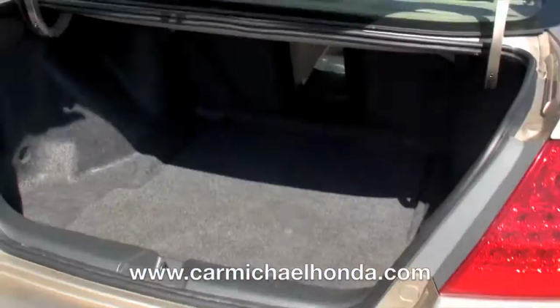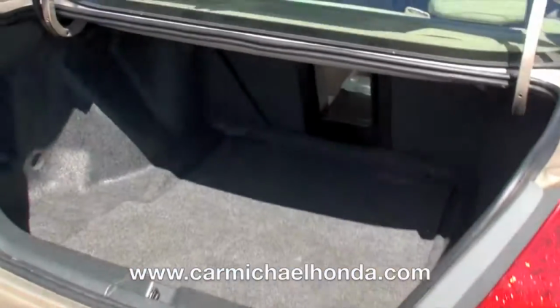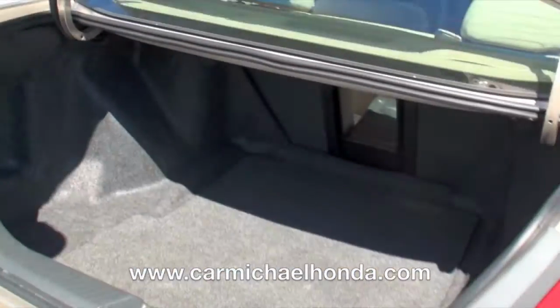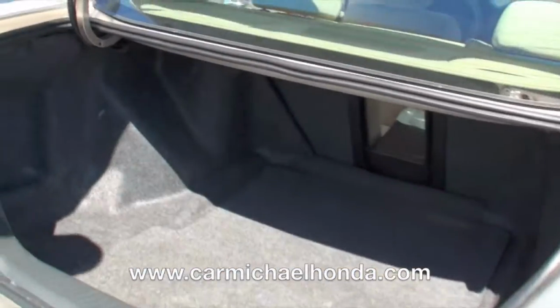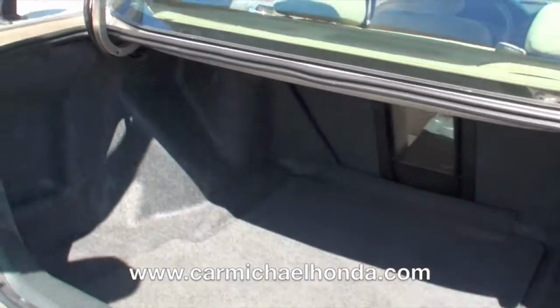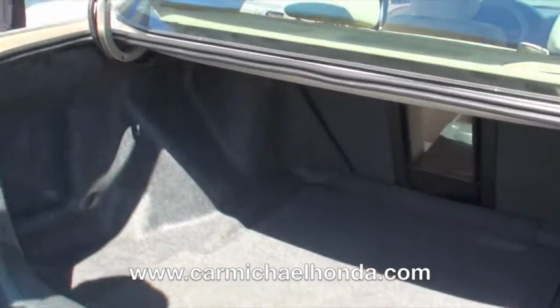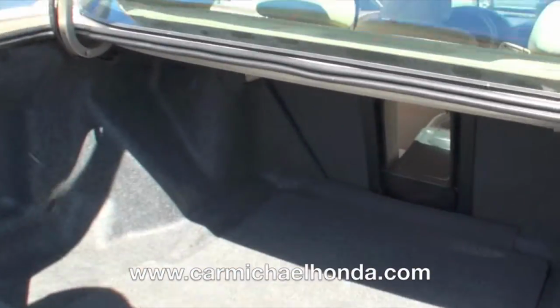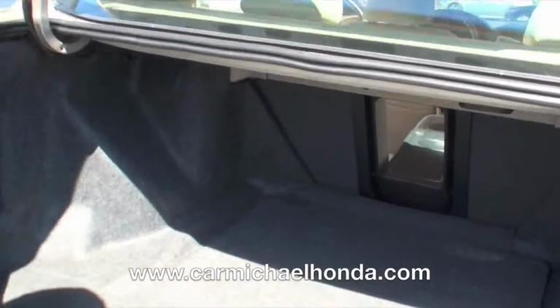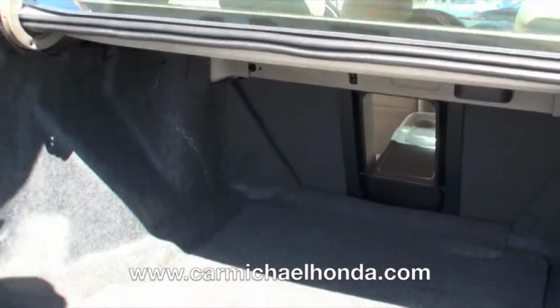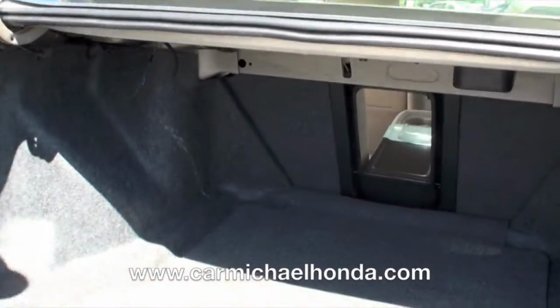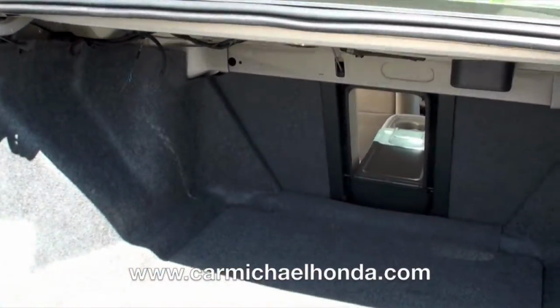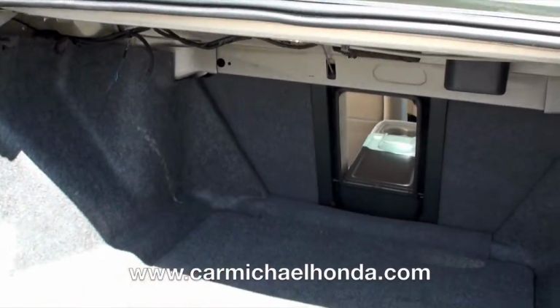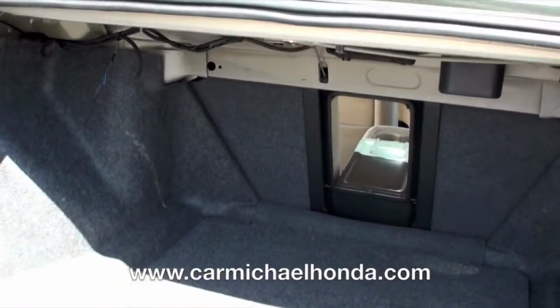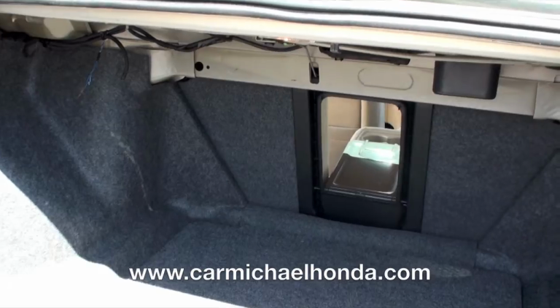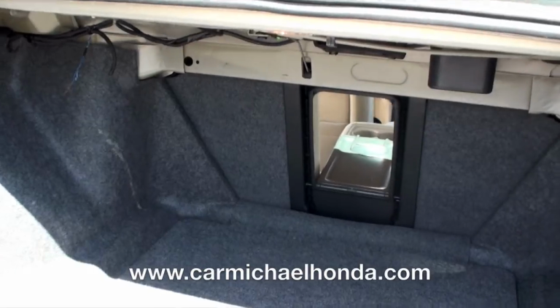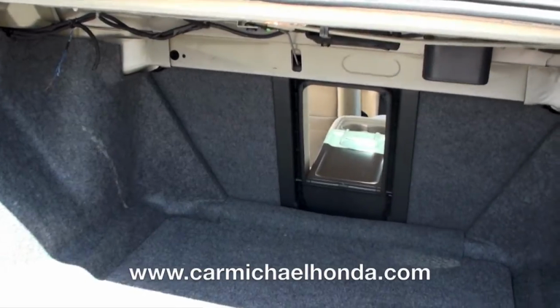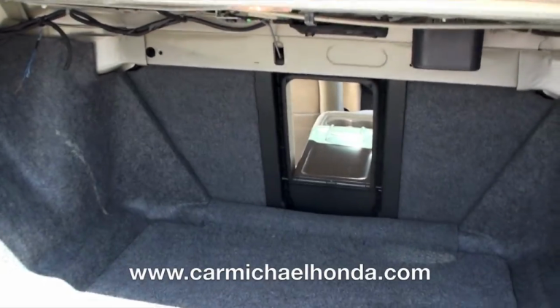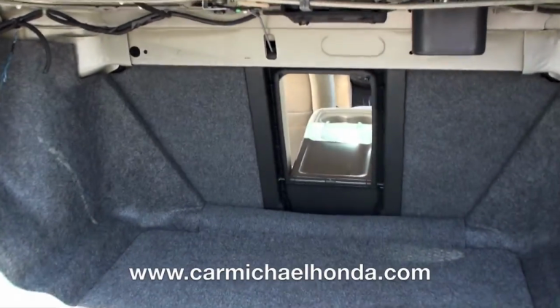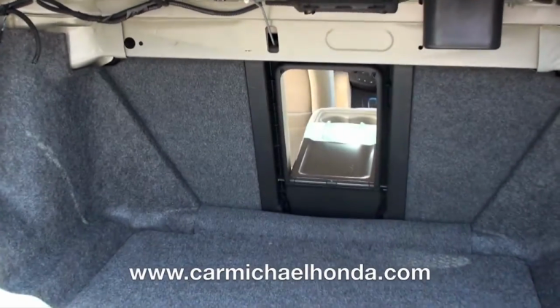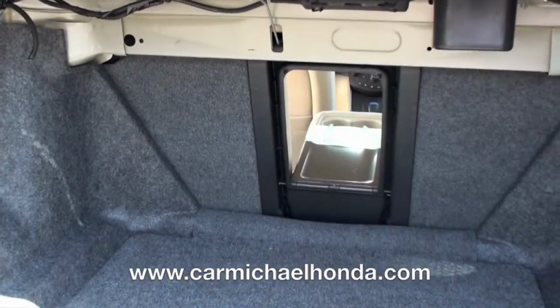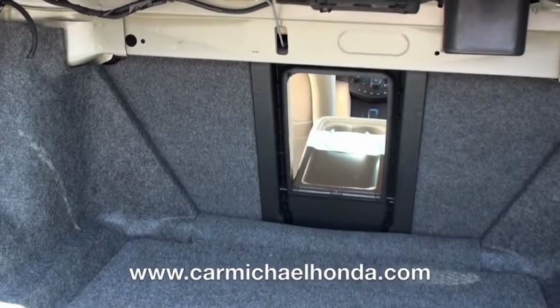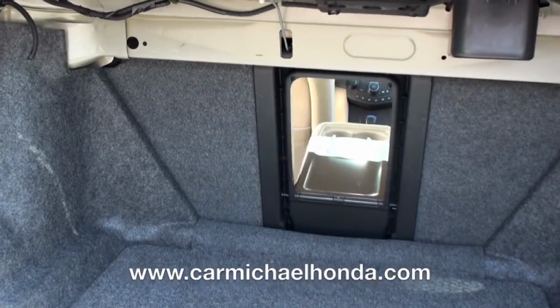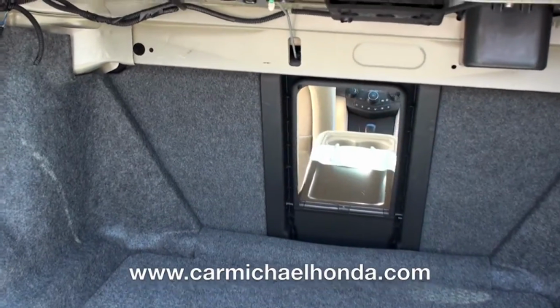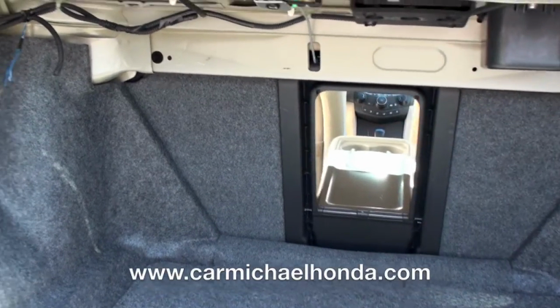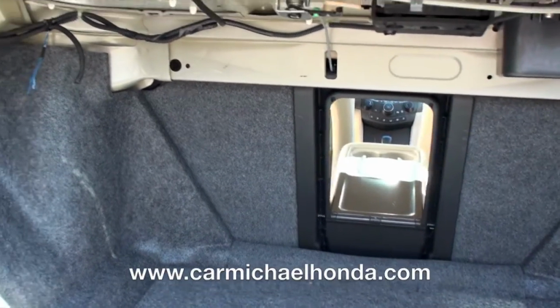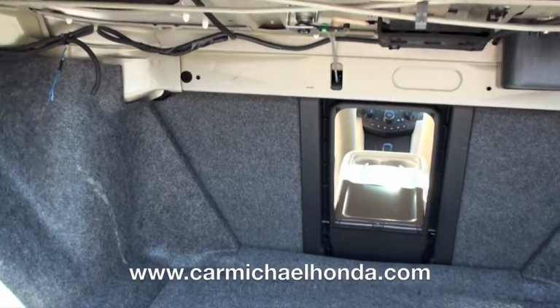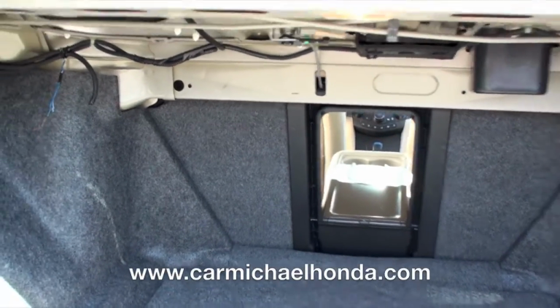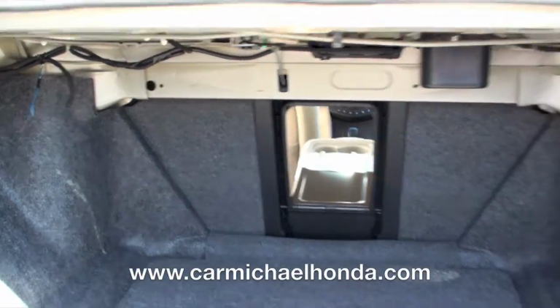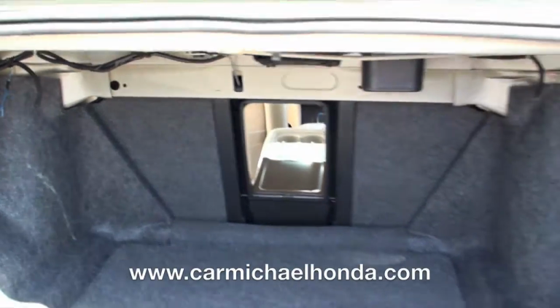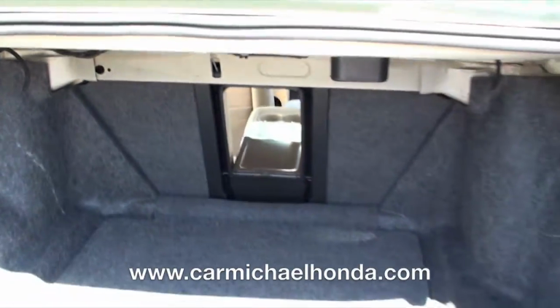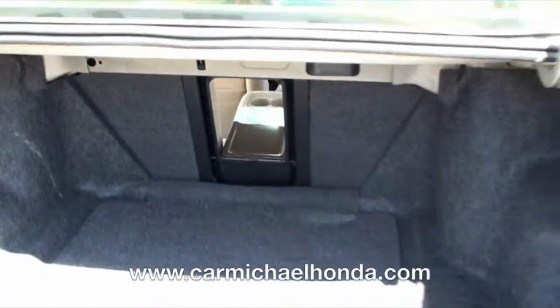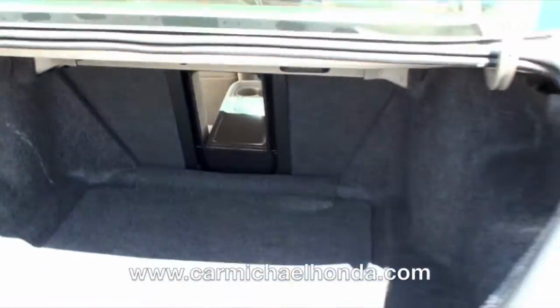It has a big and comfortable trunk. You can put like two, three bodies — maybe more. Depends on the size.